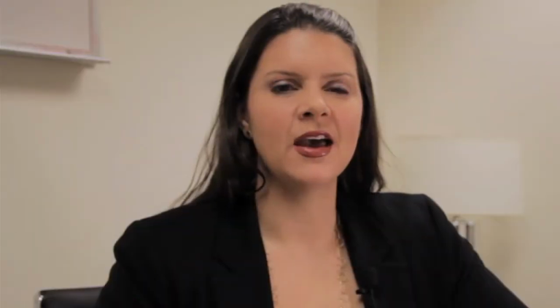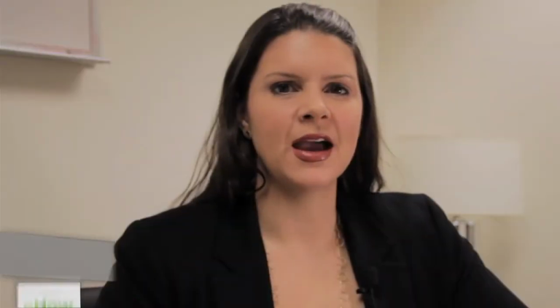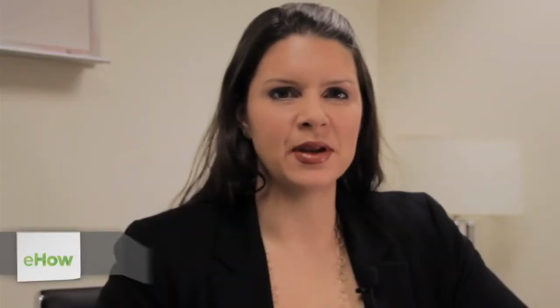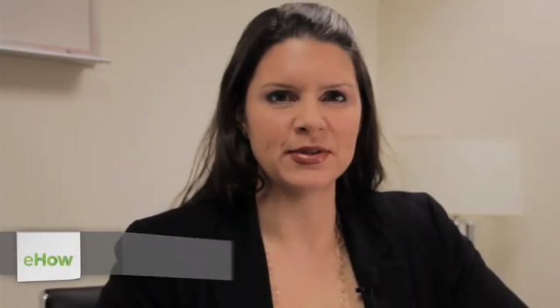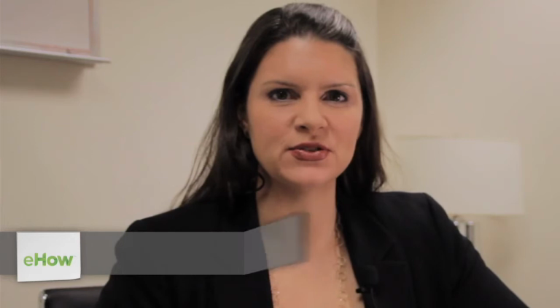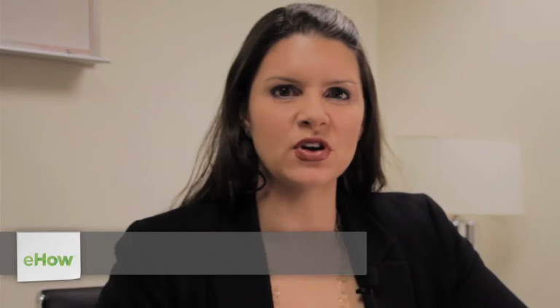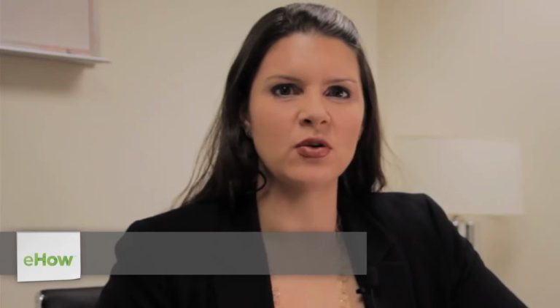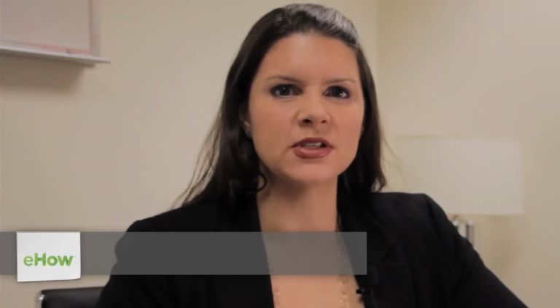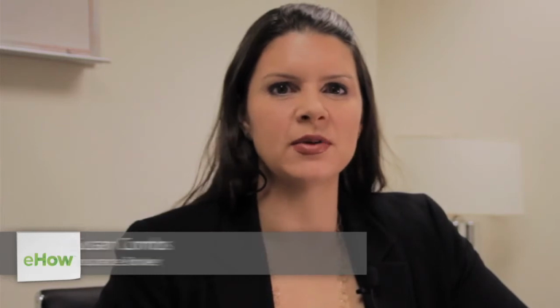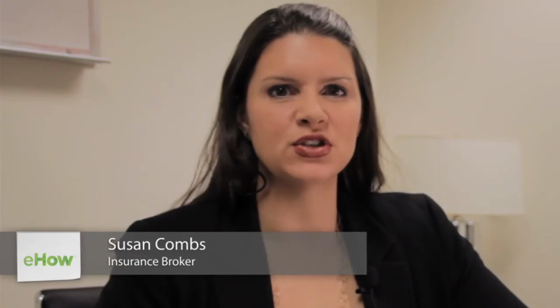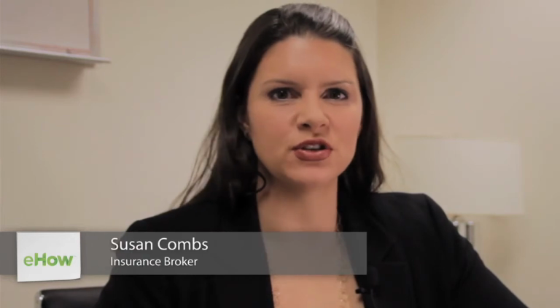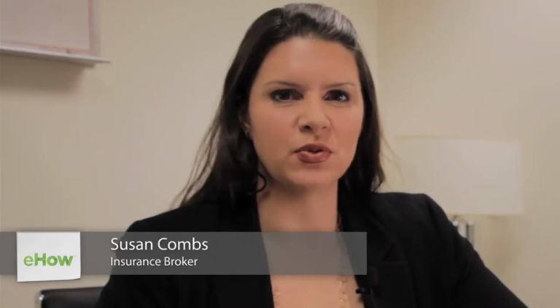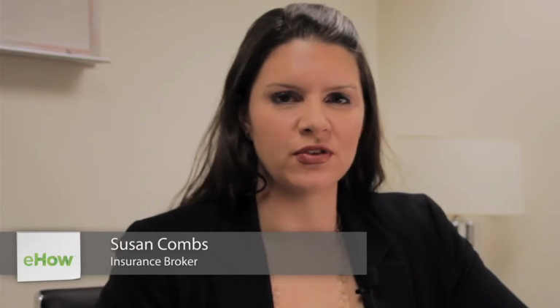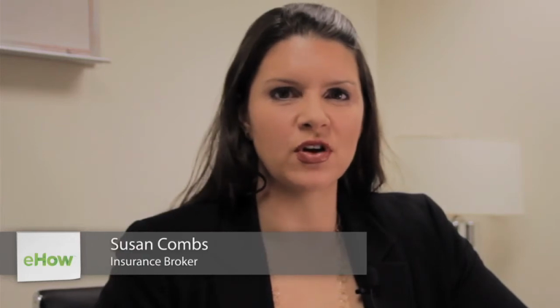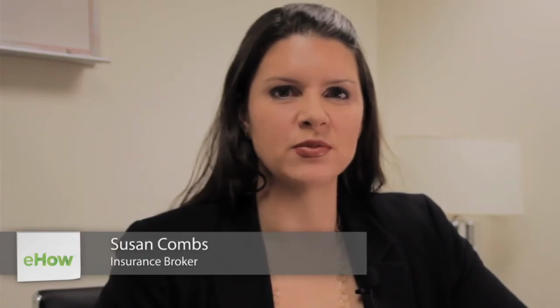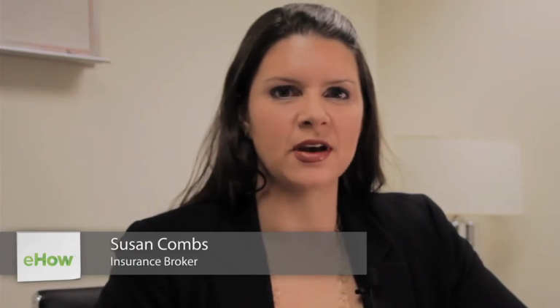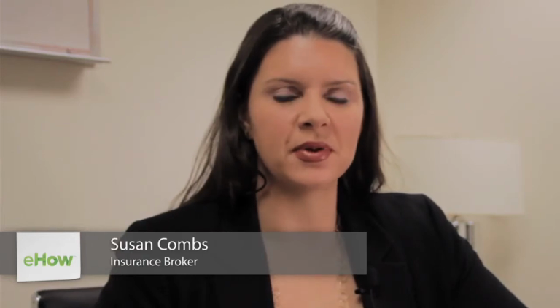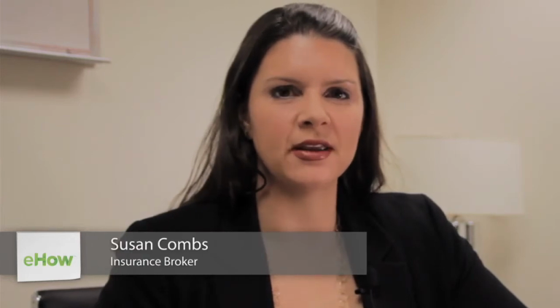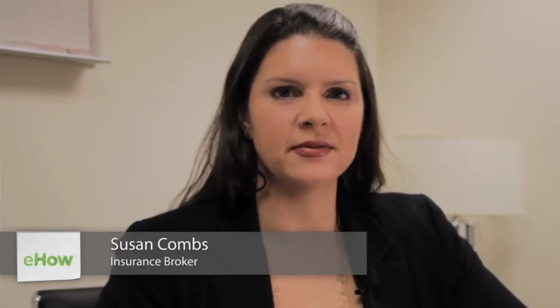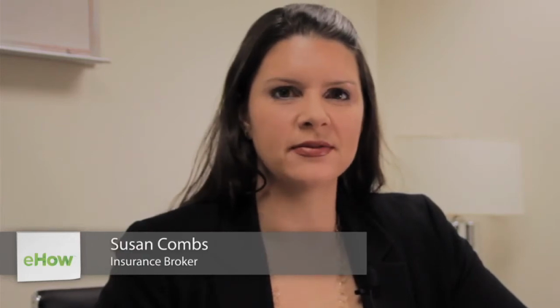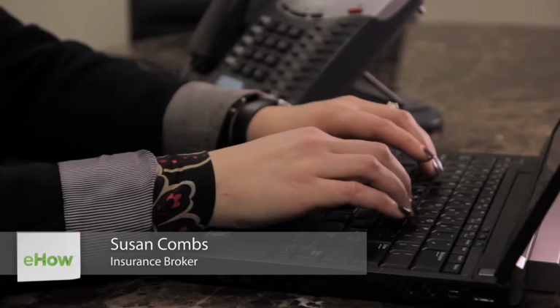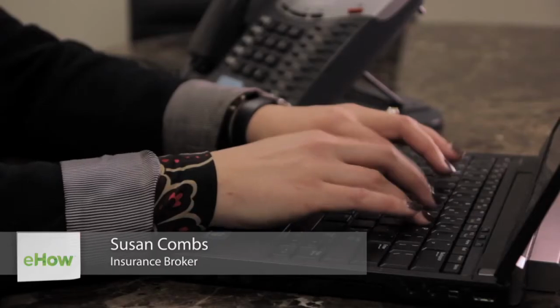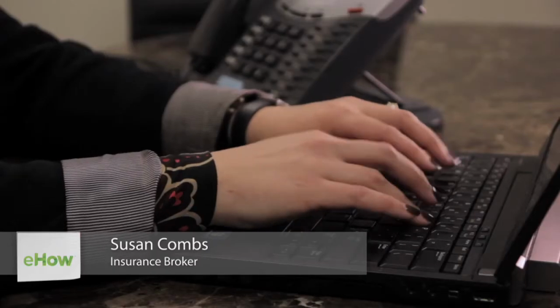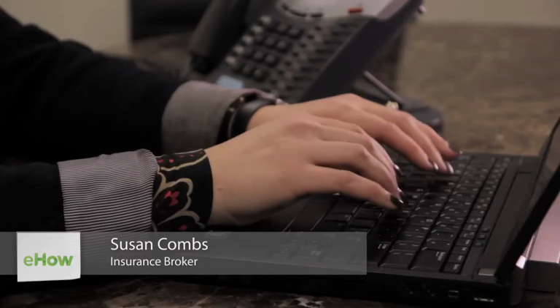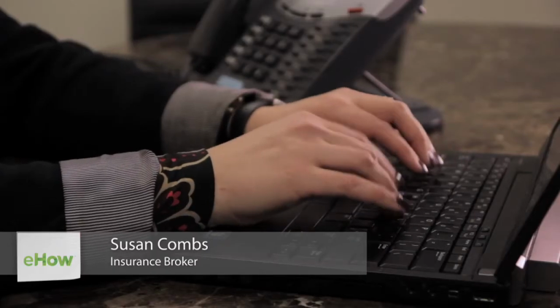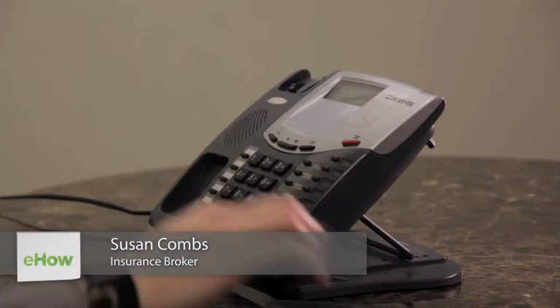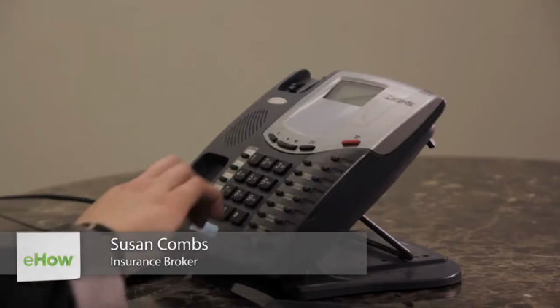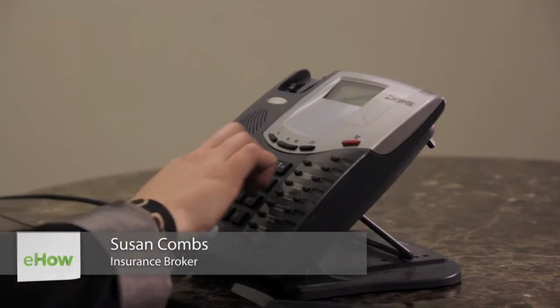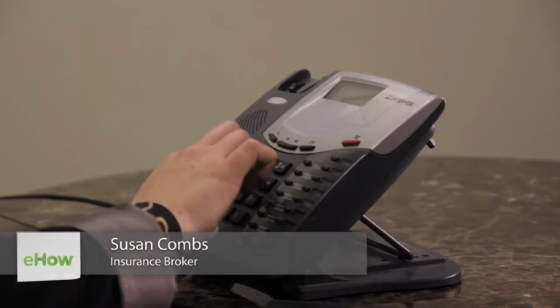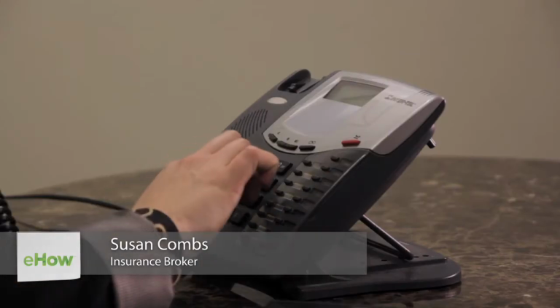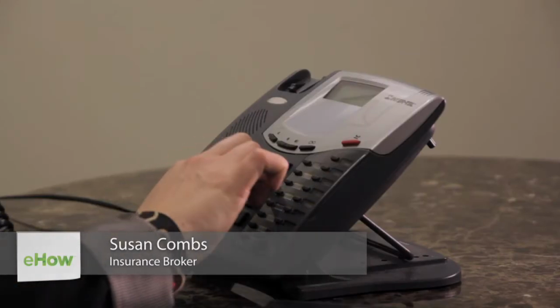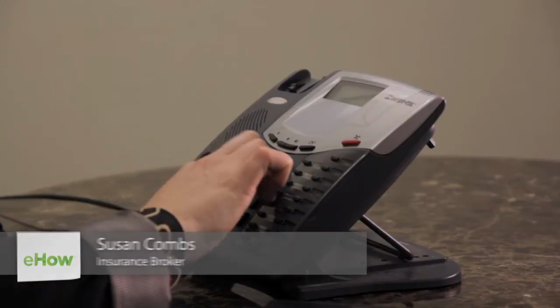Hi, my name is Susan Combs and I'm an insurance broker for Combs & Company. Where can I find restaurant business insurance?